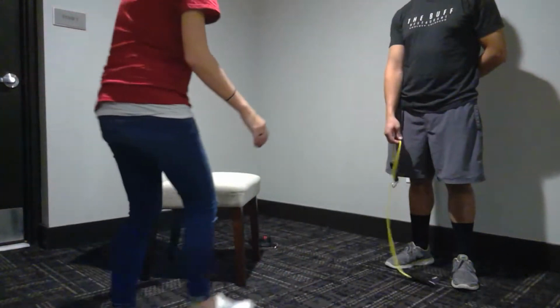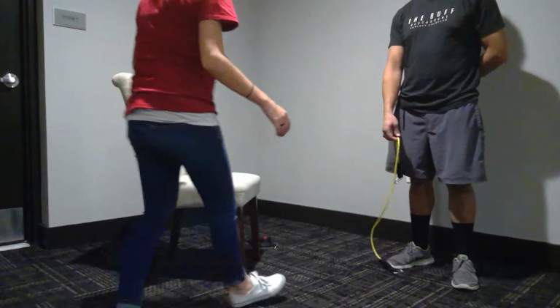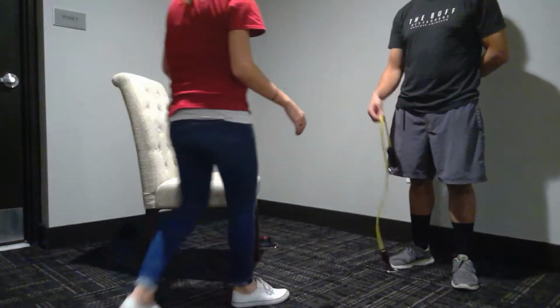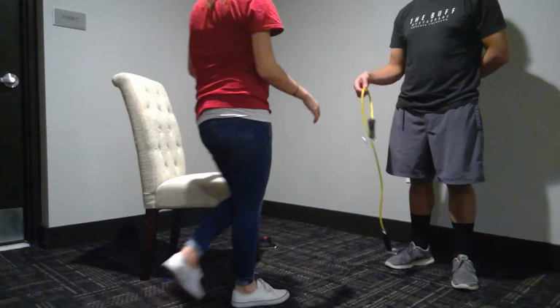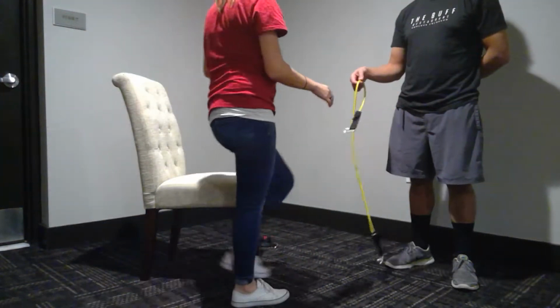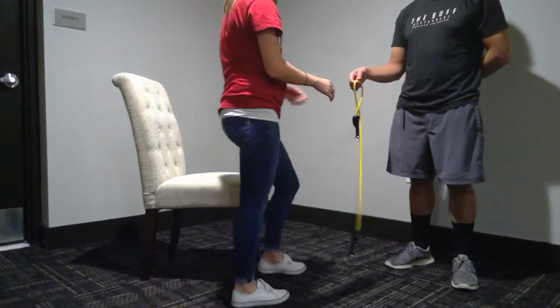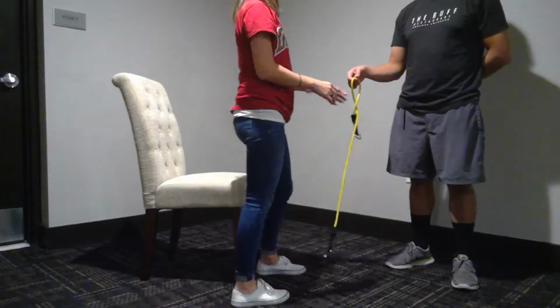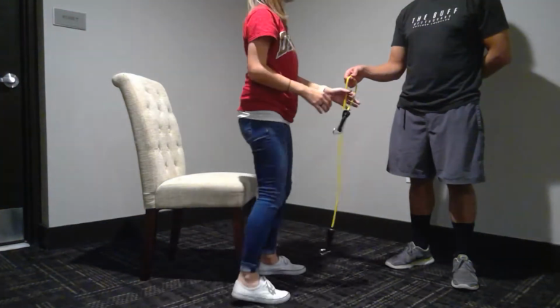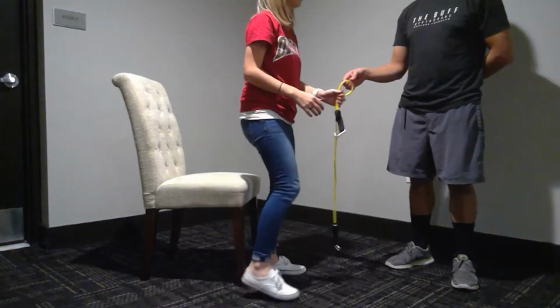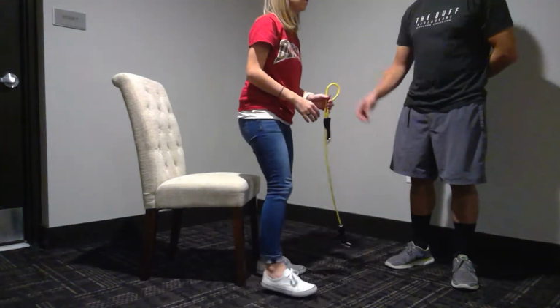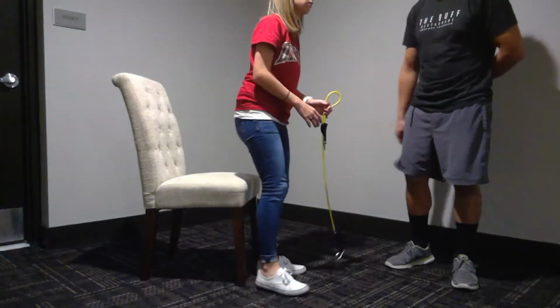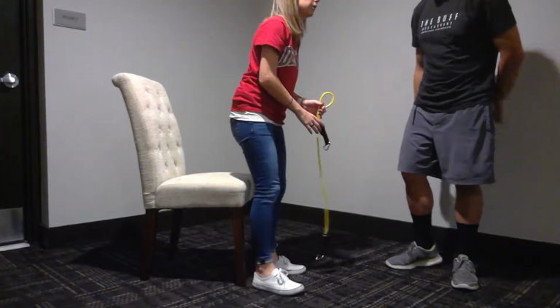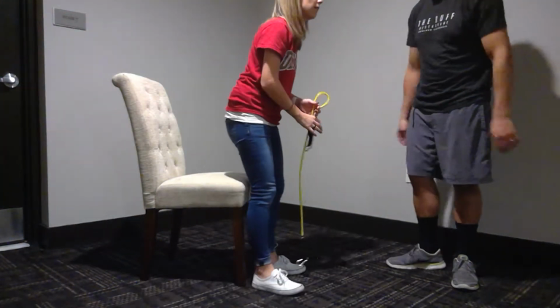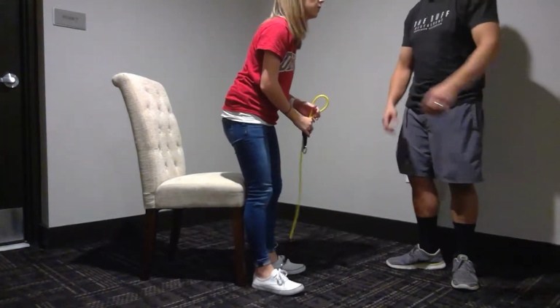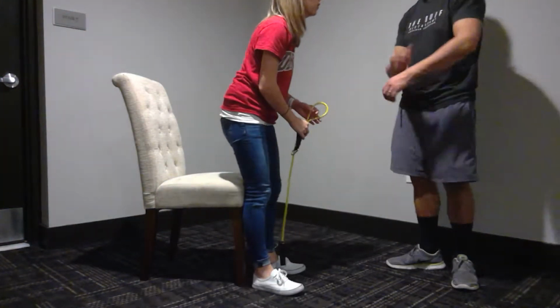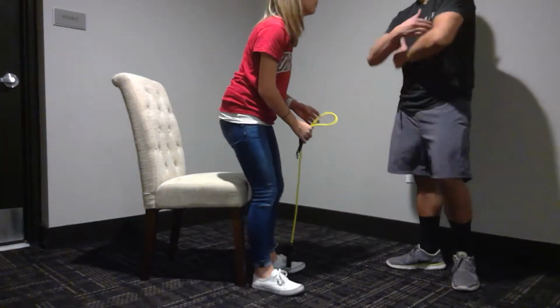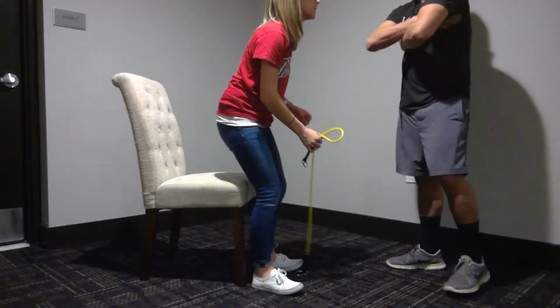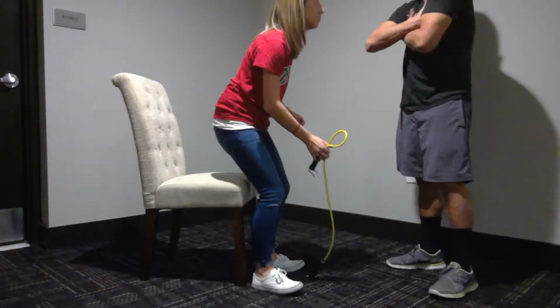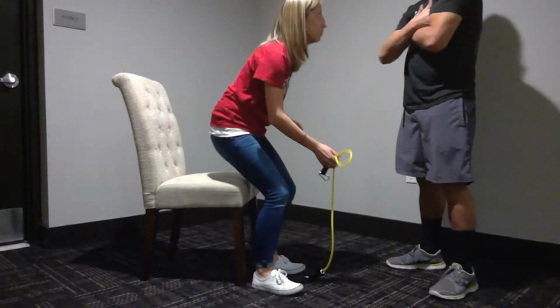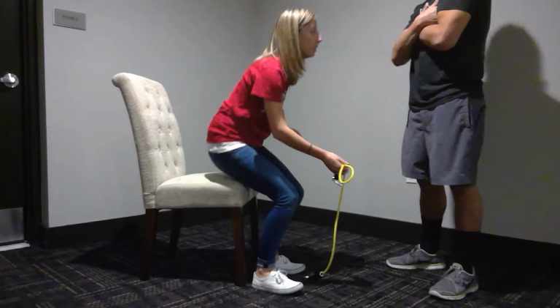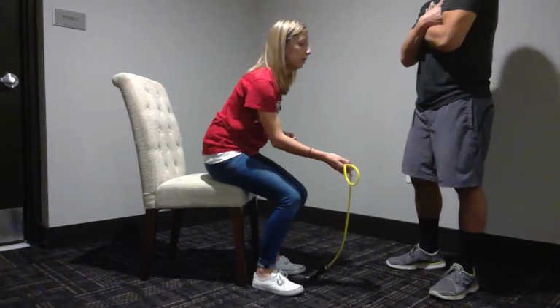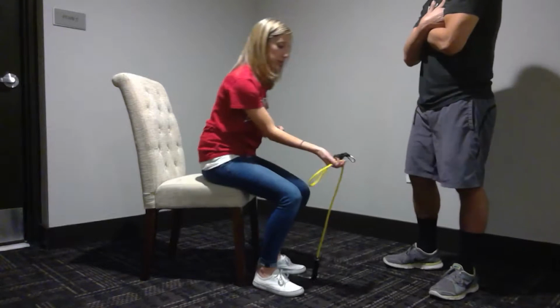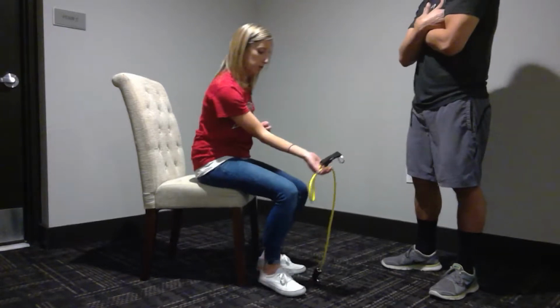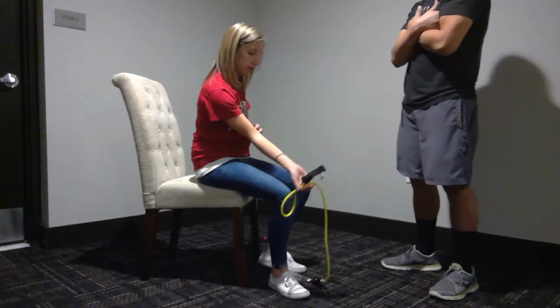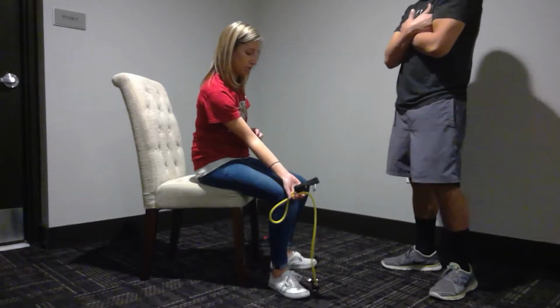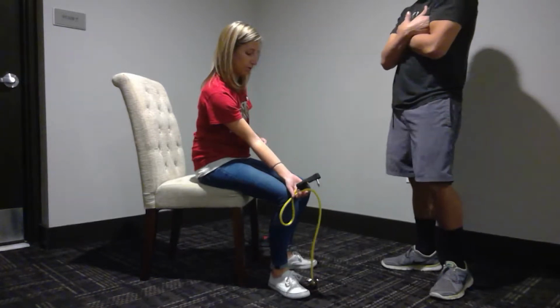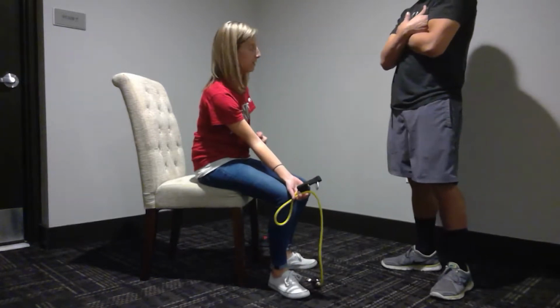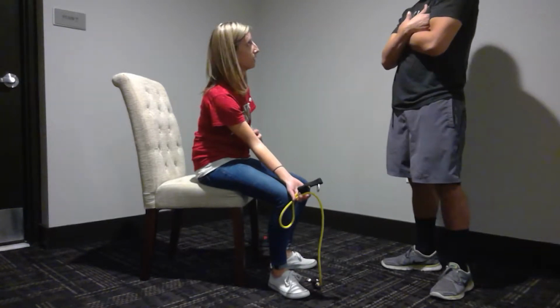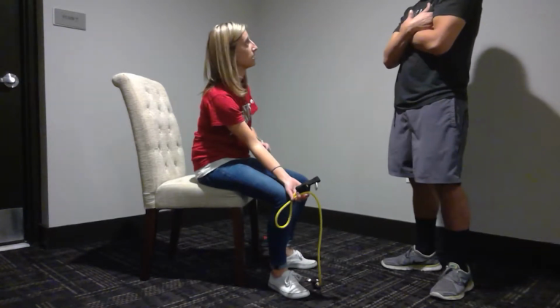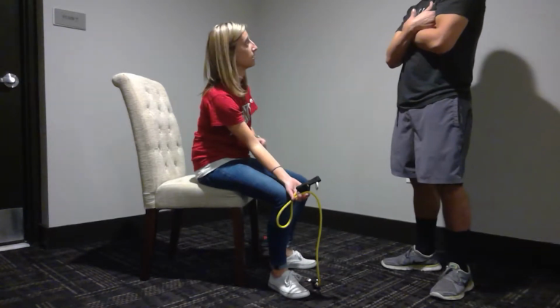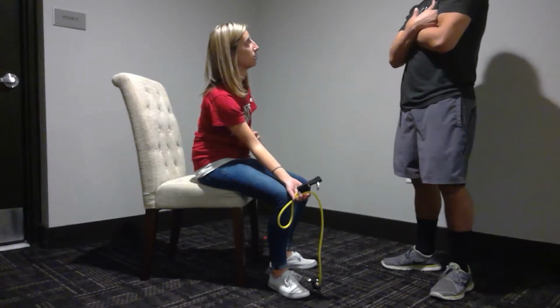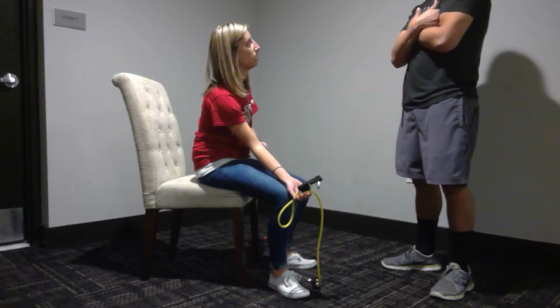Today we're going to be working on rehab for golfer's elbow. Golfer's elbow is right here on the inside of your elbow.